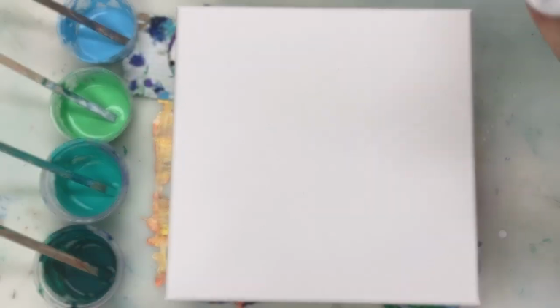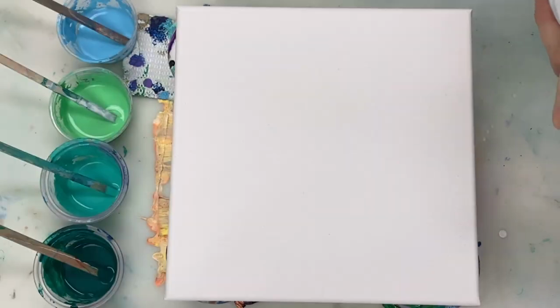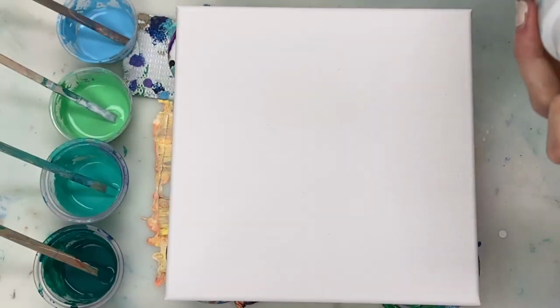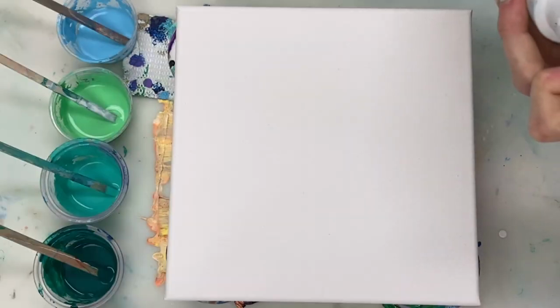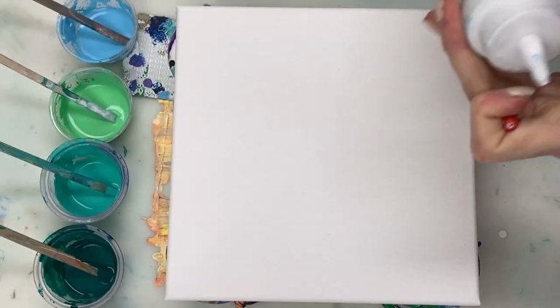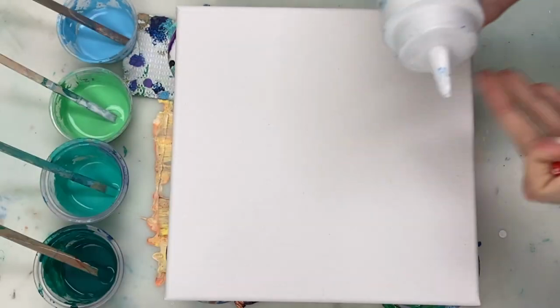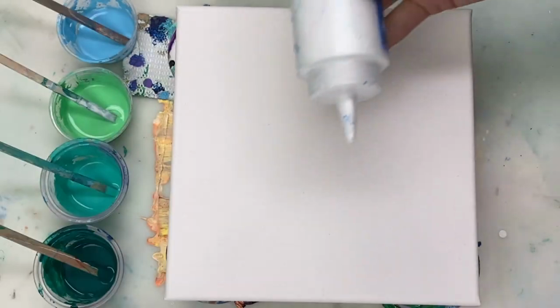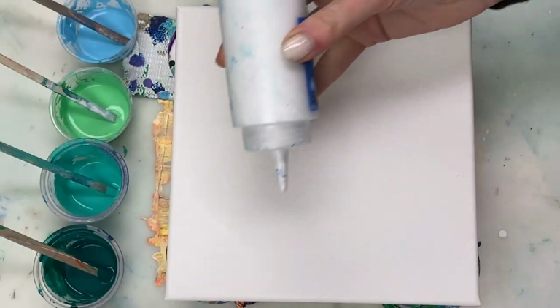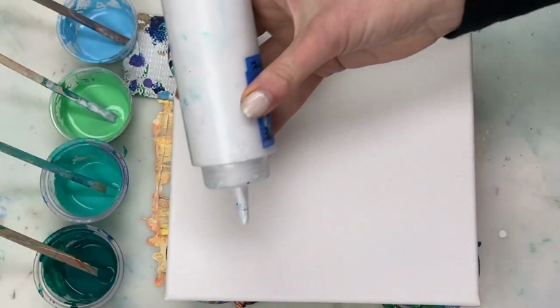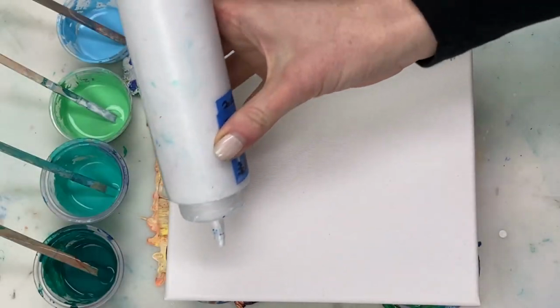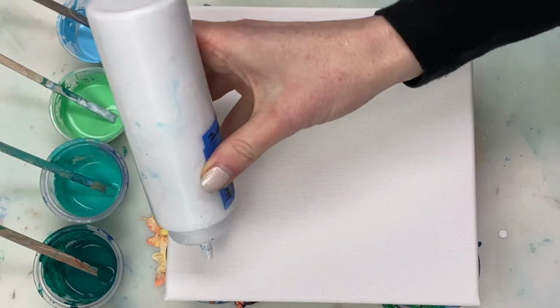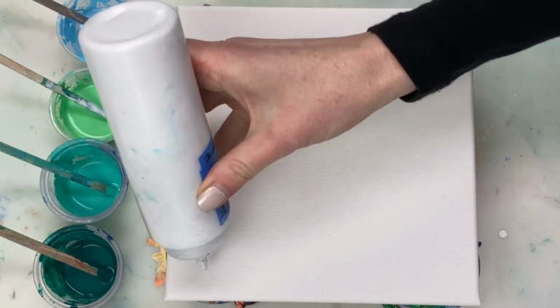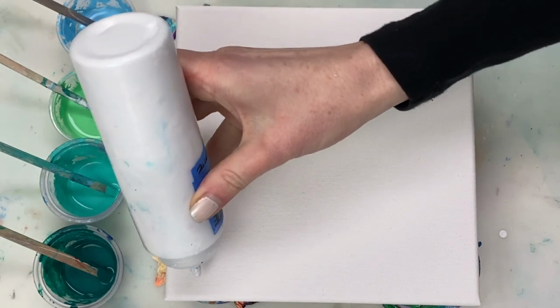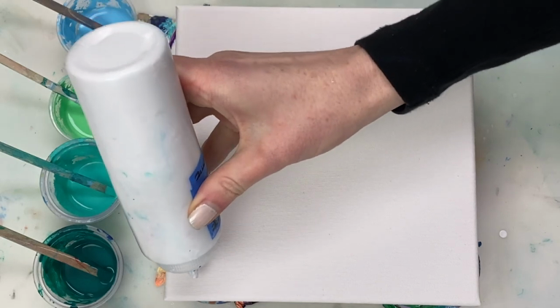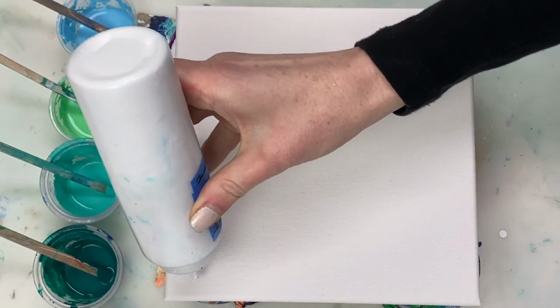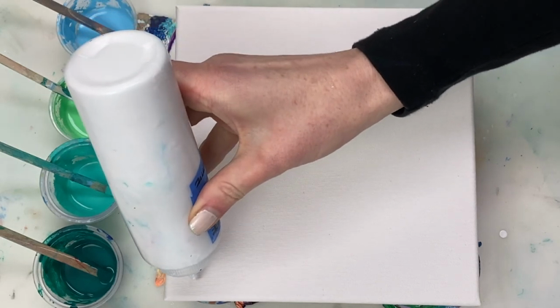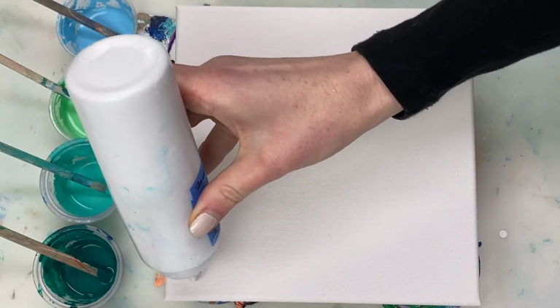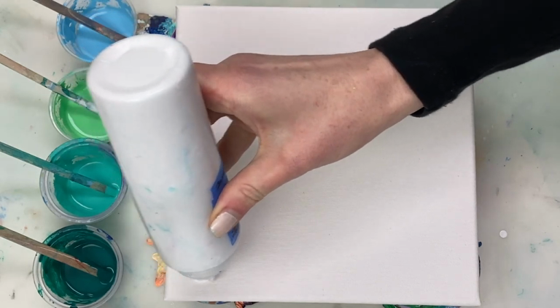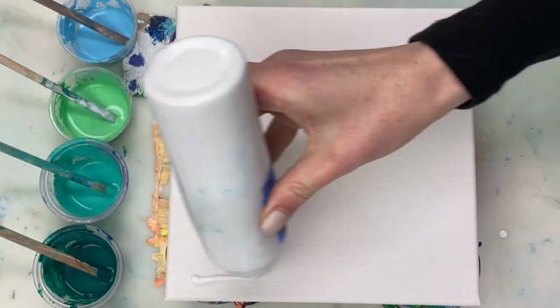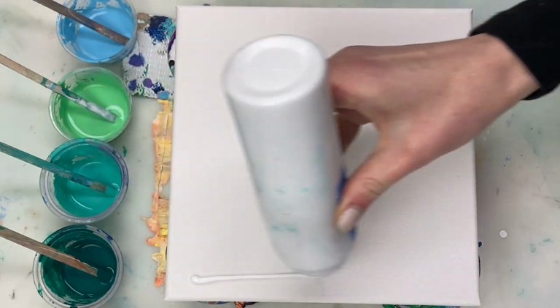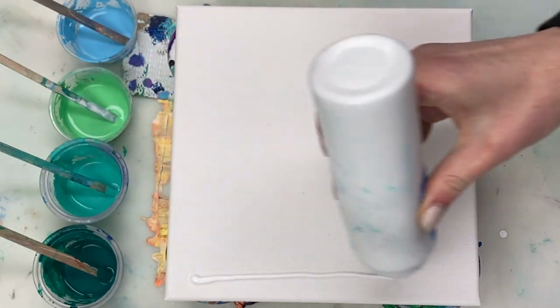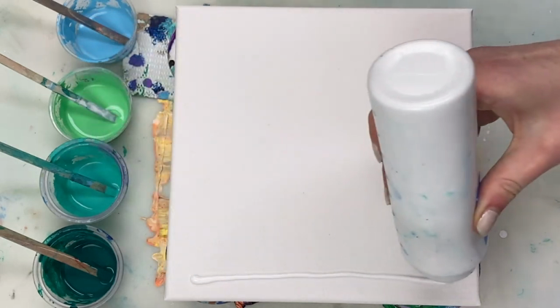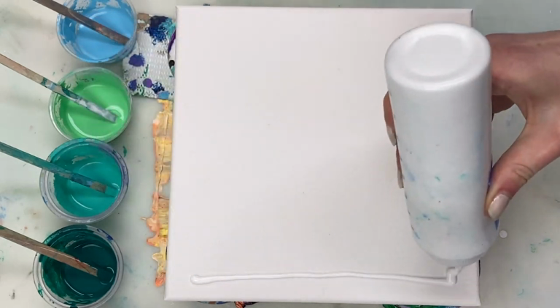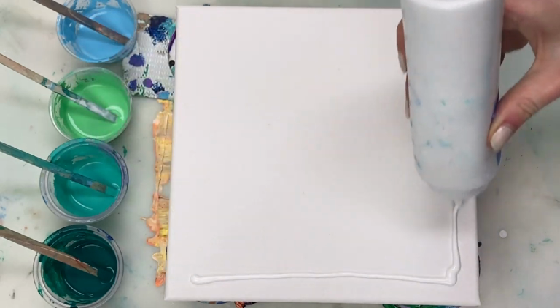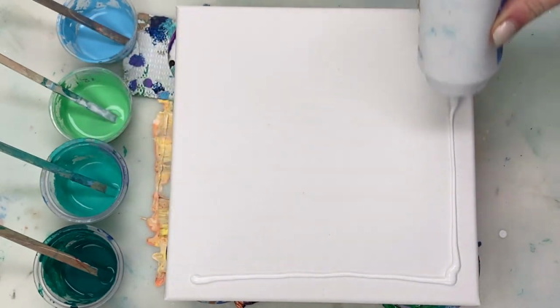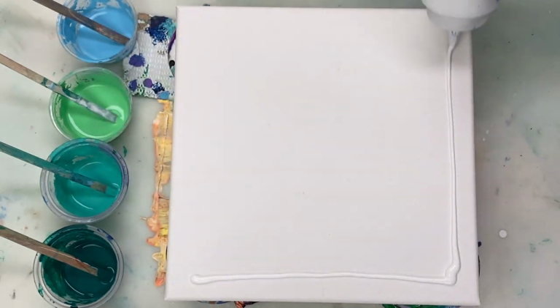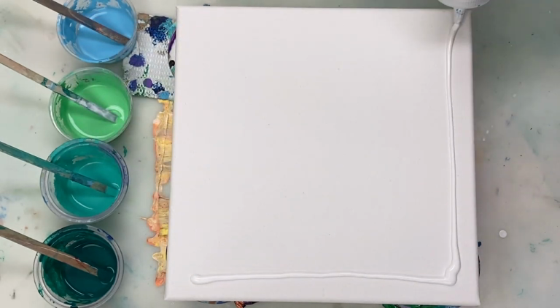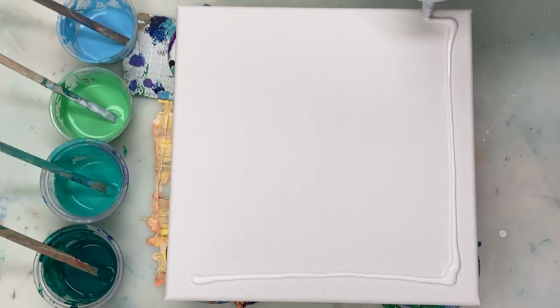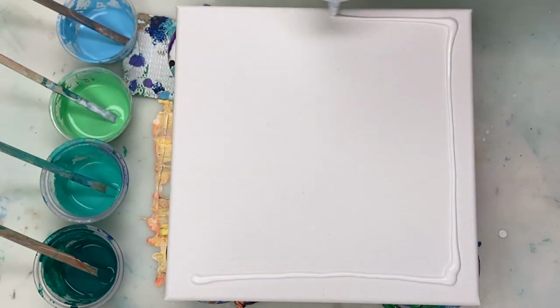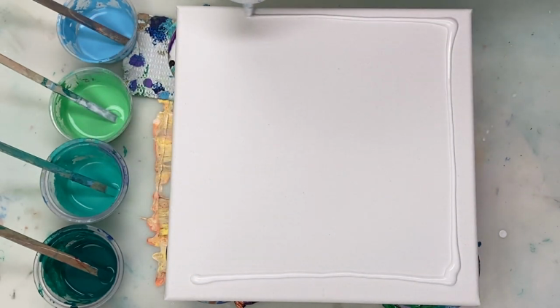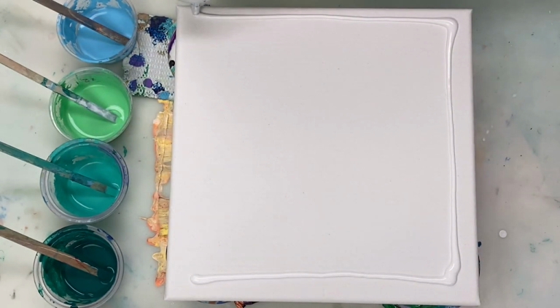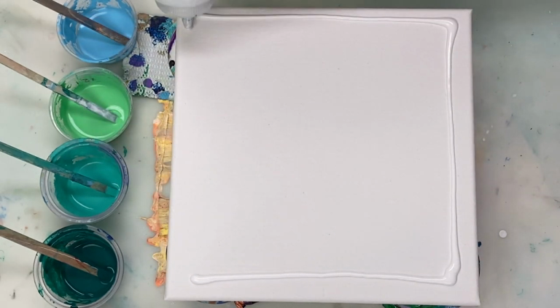I'm starting off with a white base coat that's mixed one part paint to two parts Floetrol.